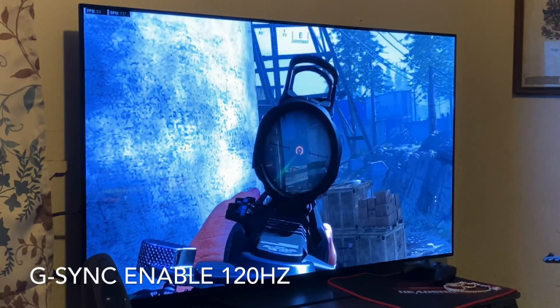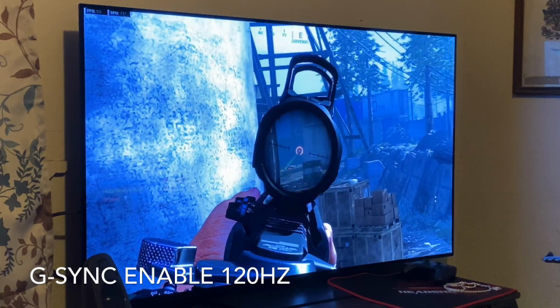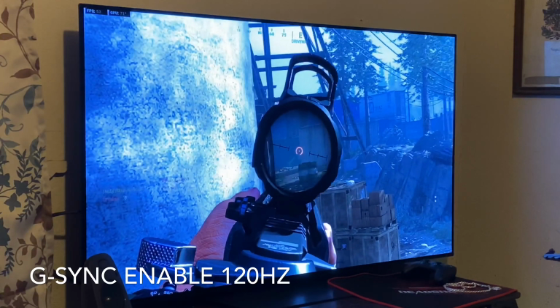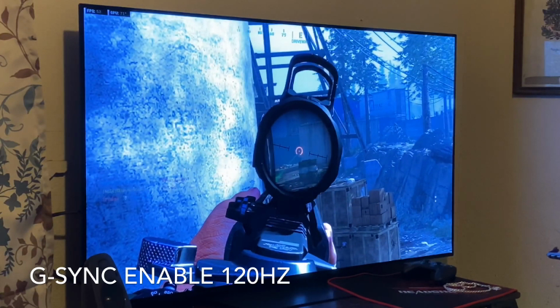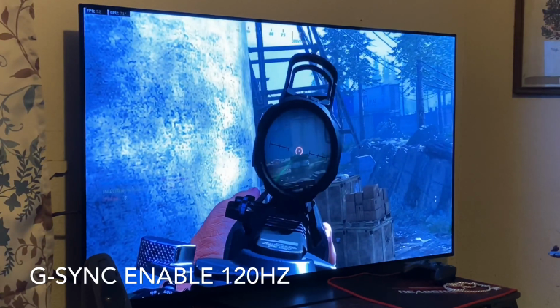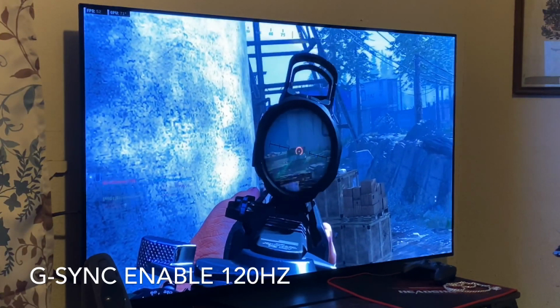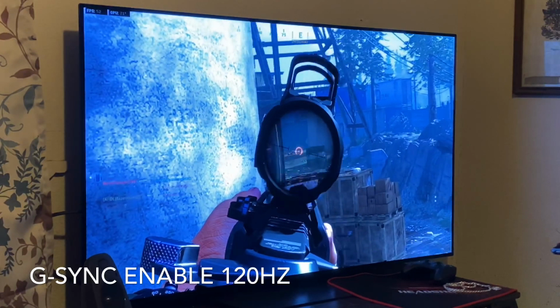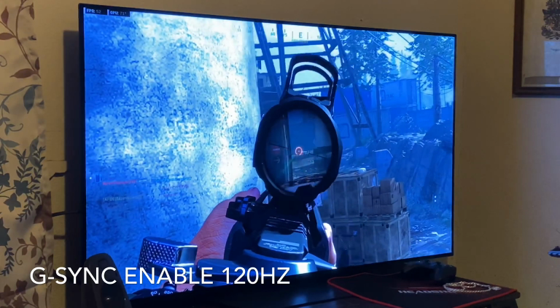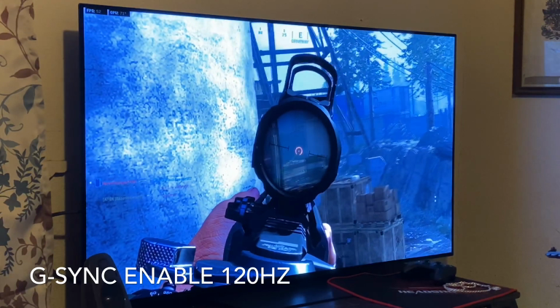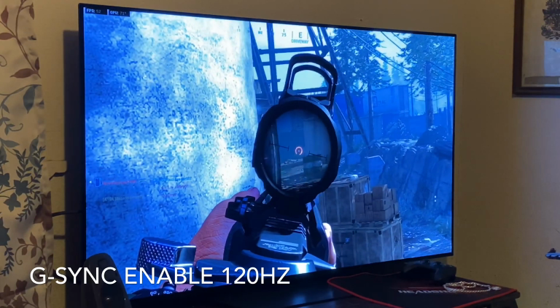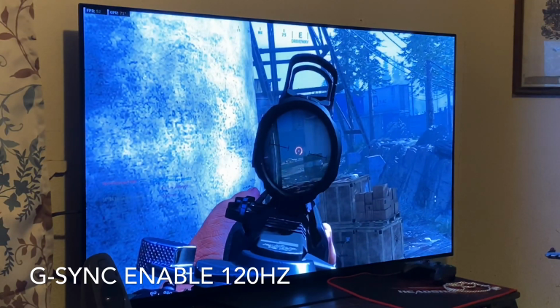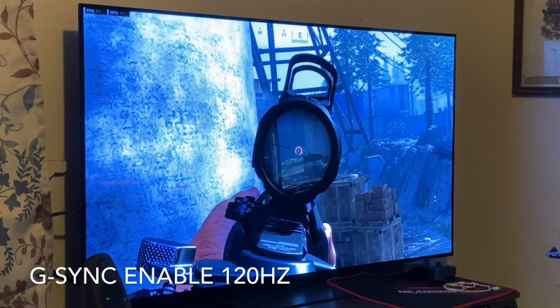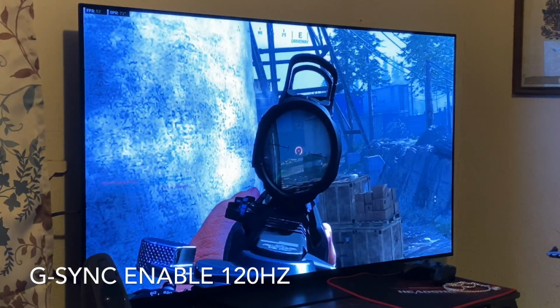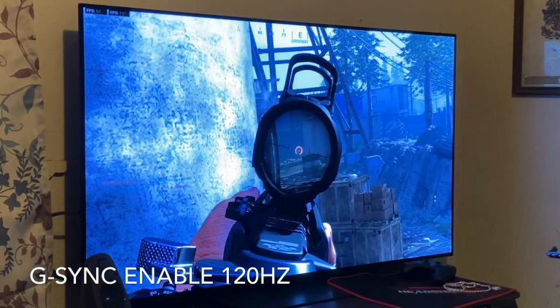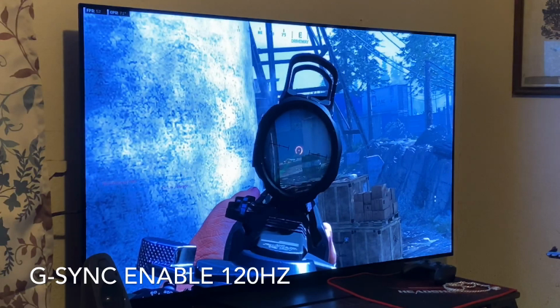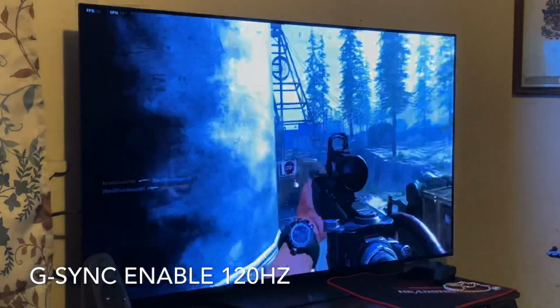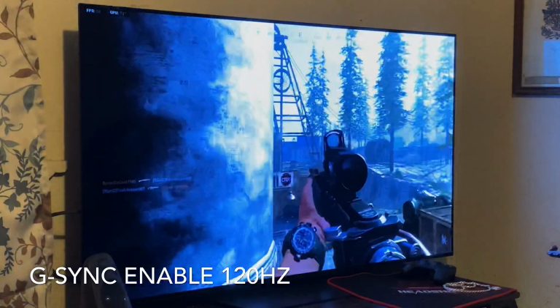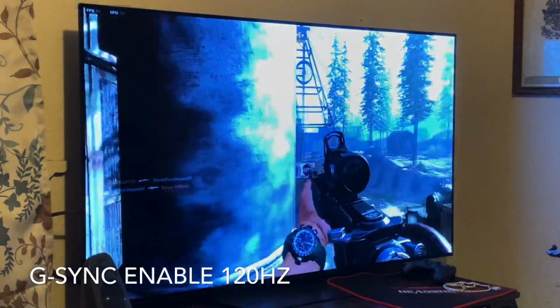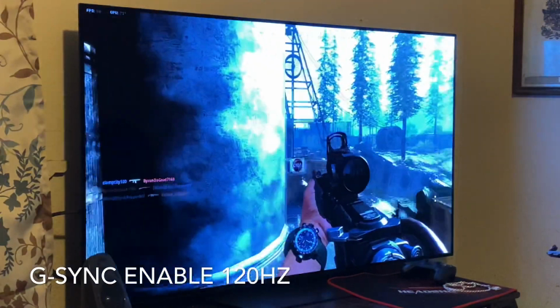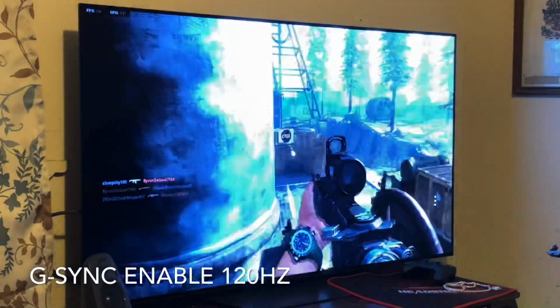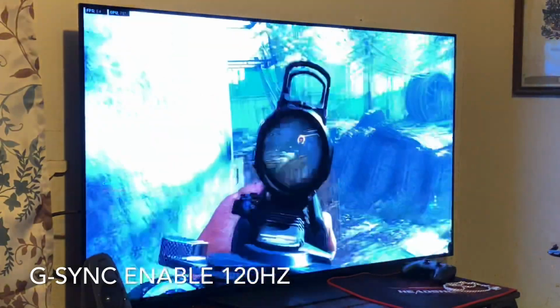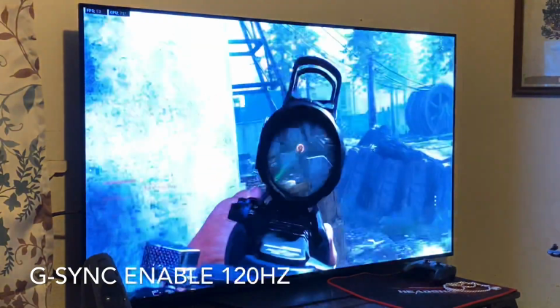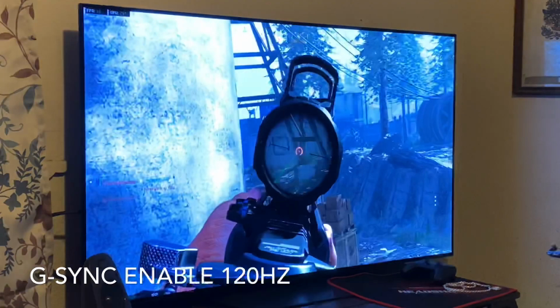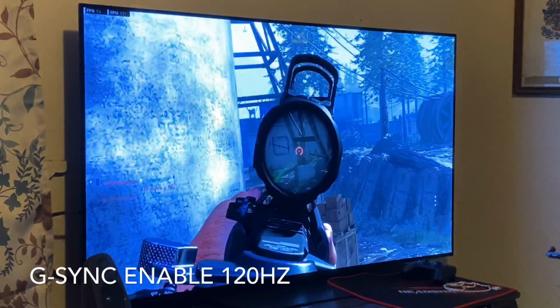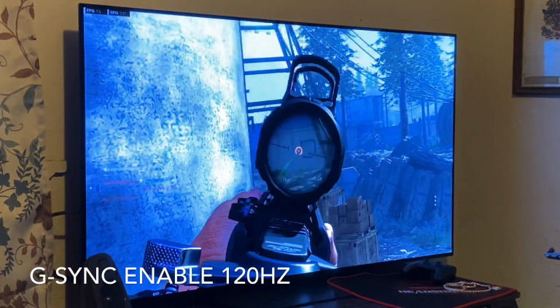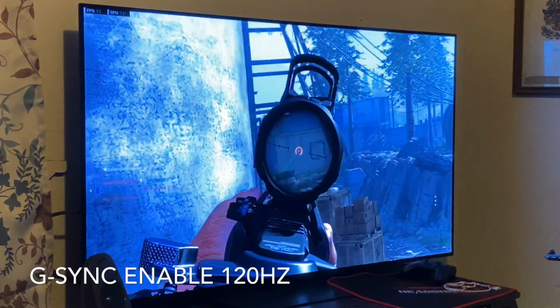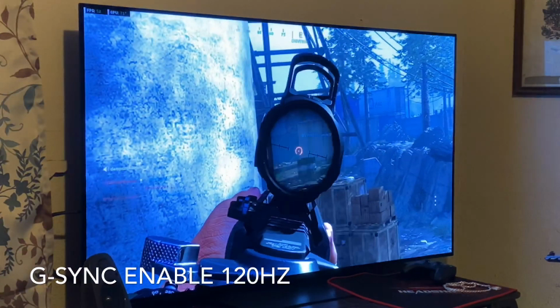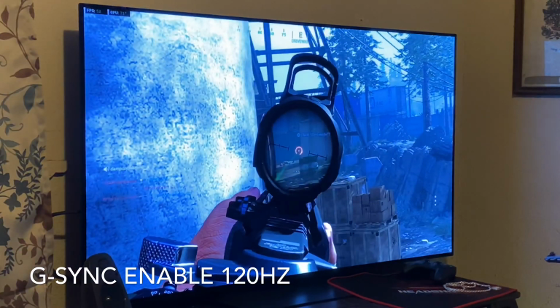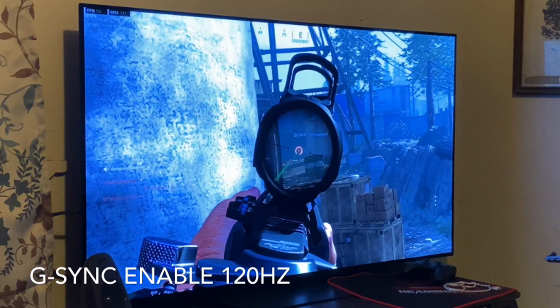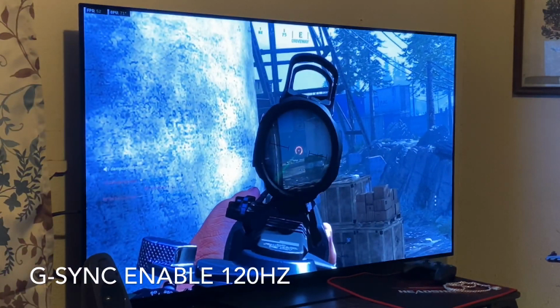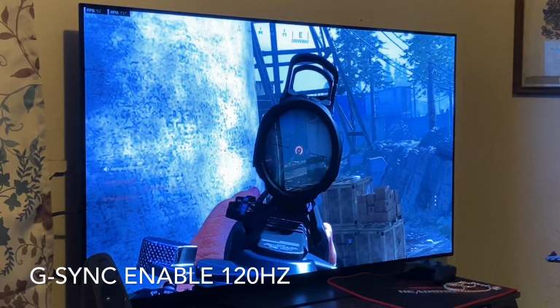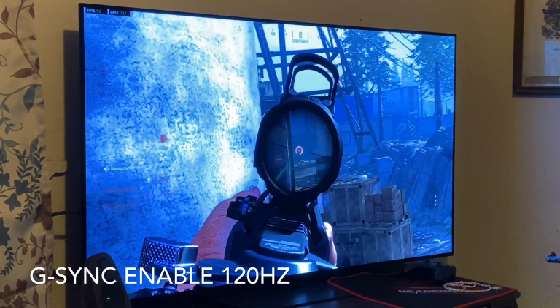You gotta love this game, man. I mean, look at the picture, guys — it's just phenomenal. I love it.